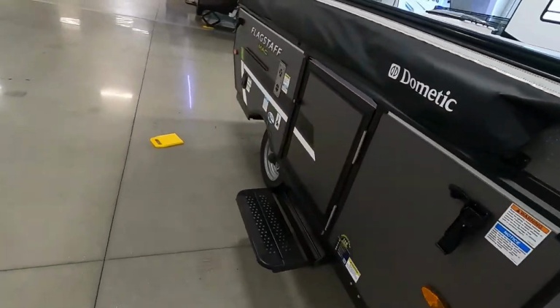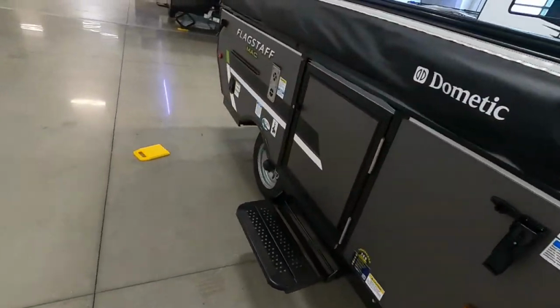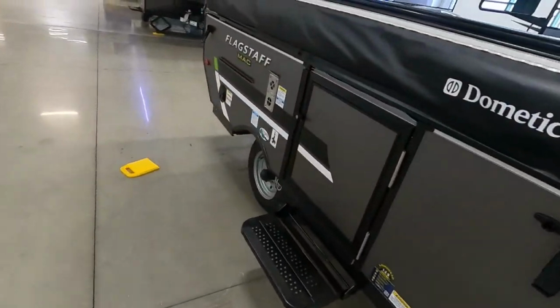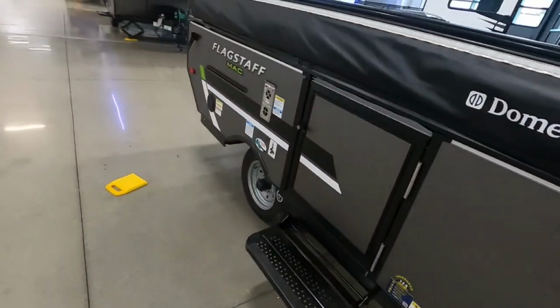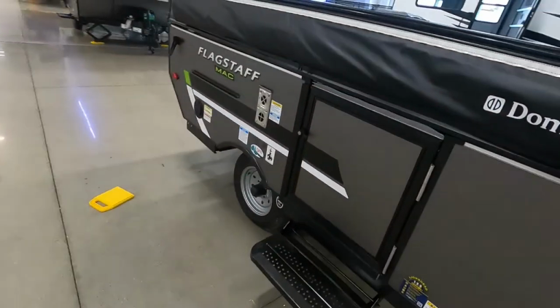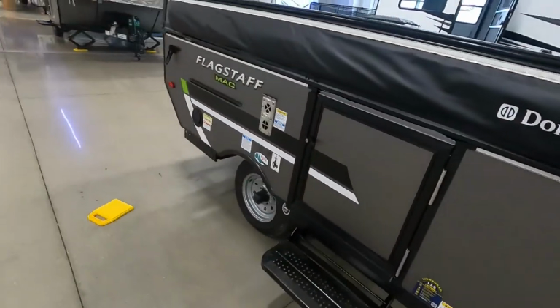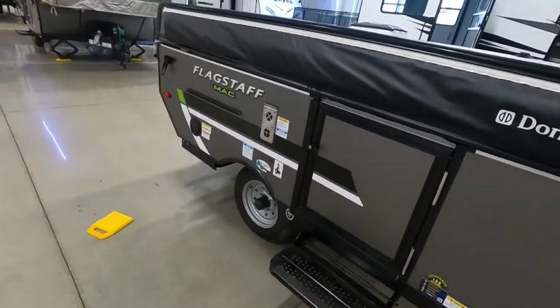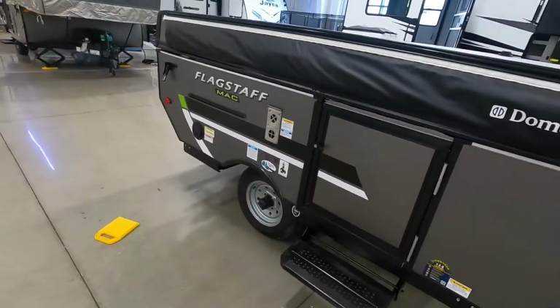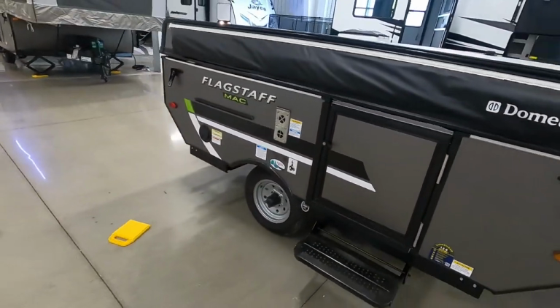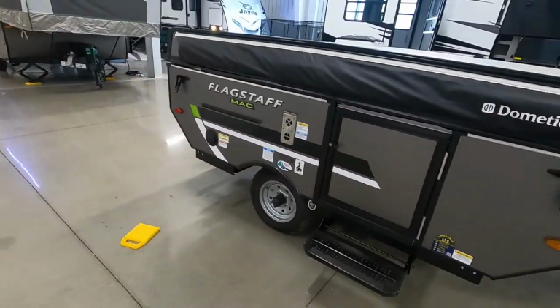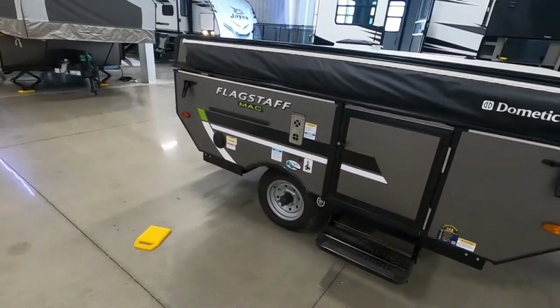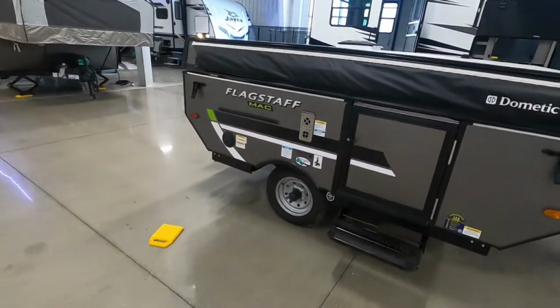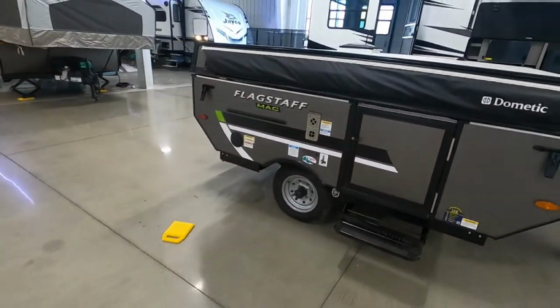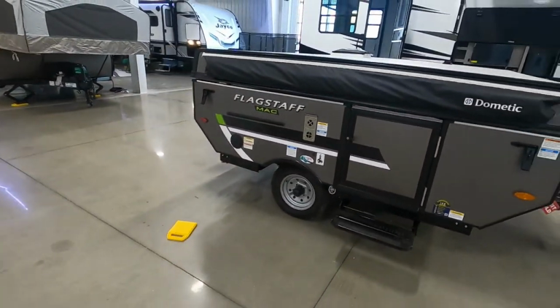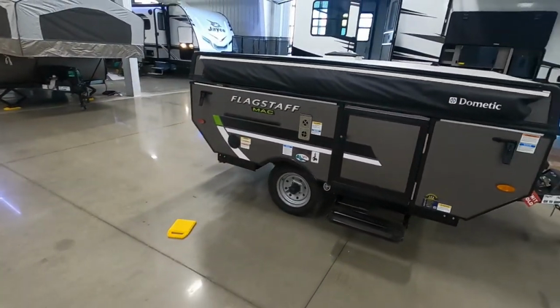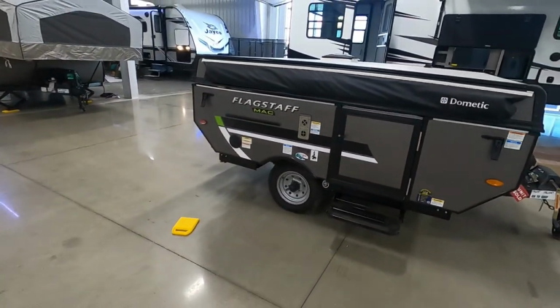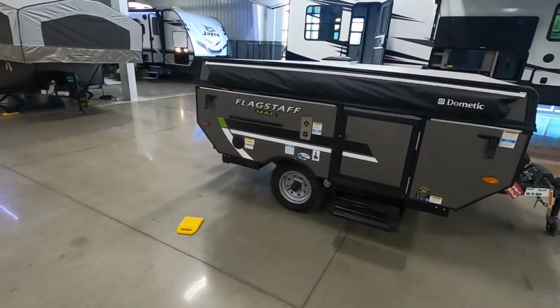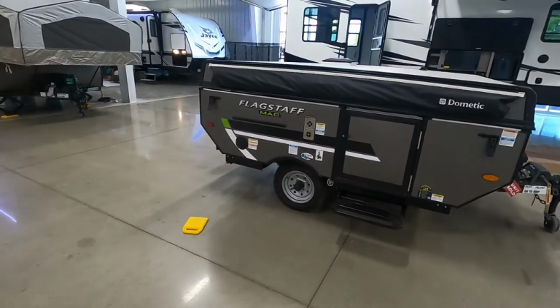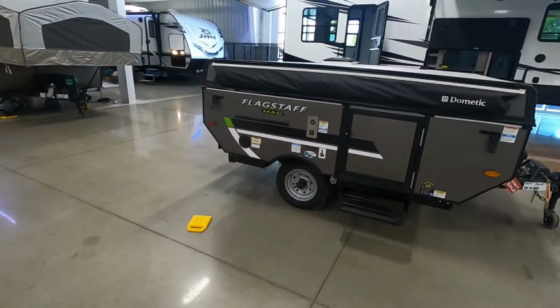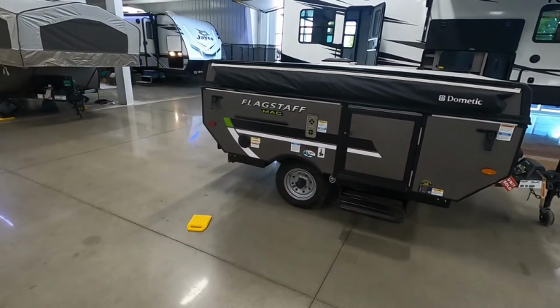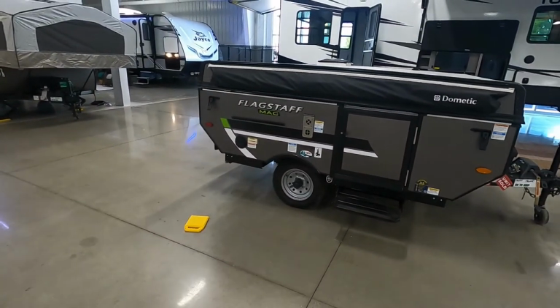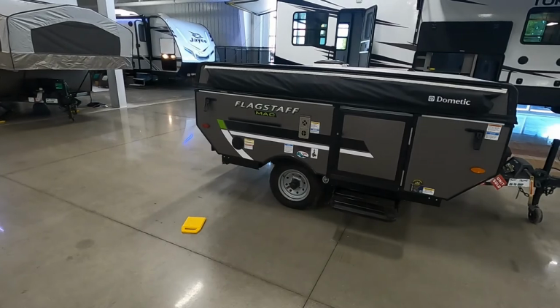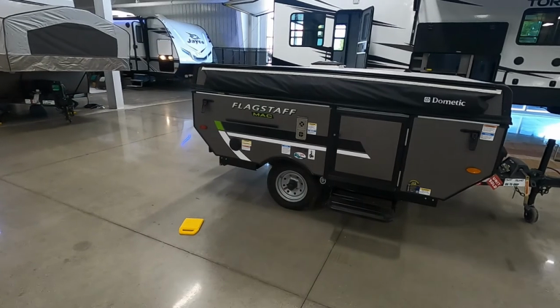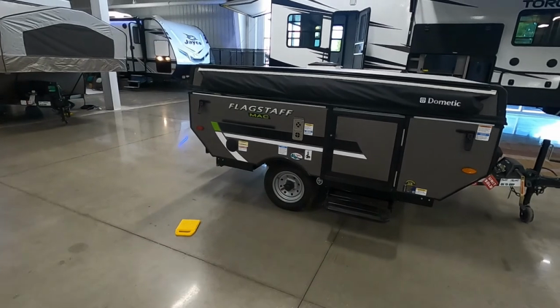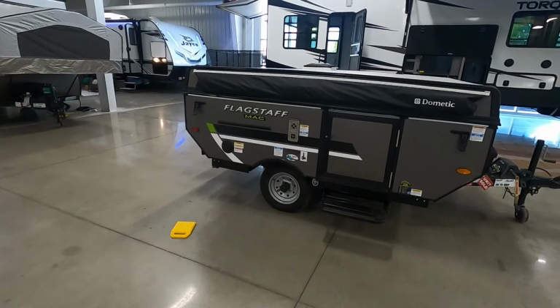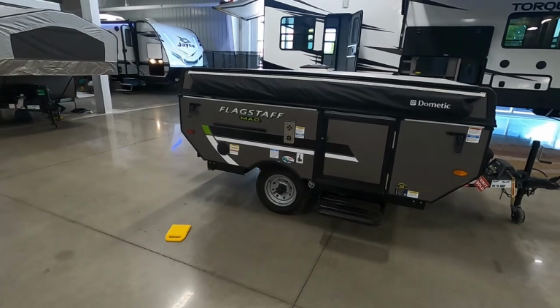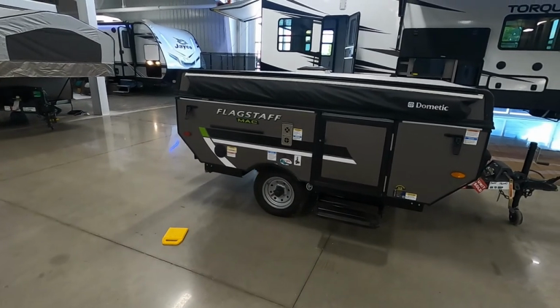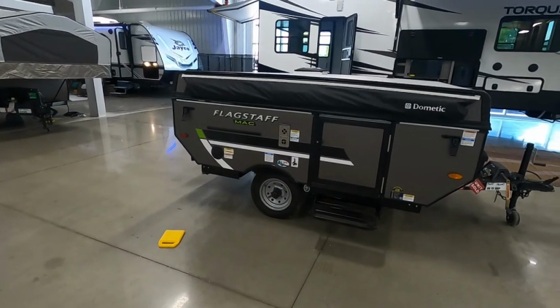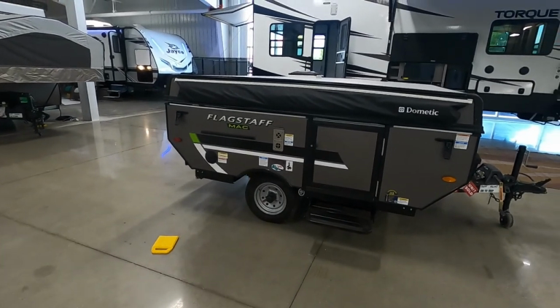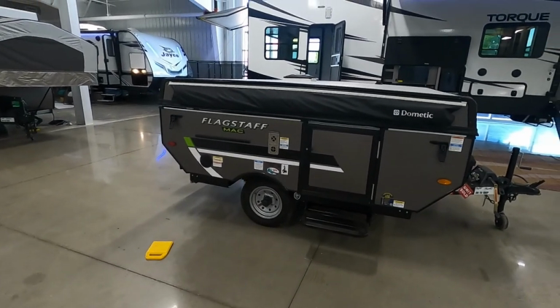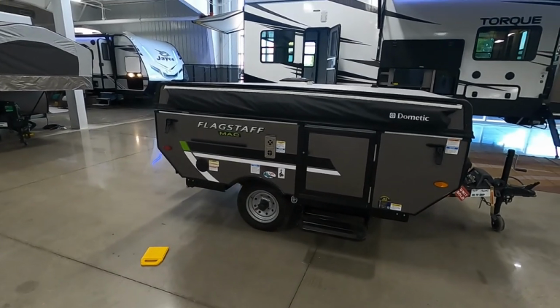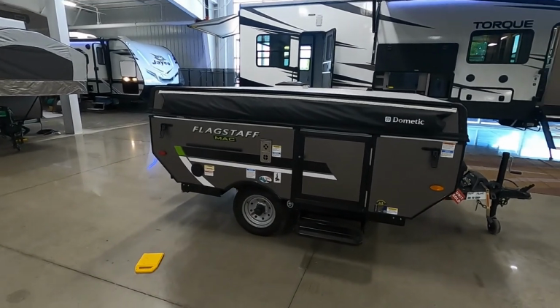Thank you so much for your purchase. Hope you enjoy this Mac for many years to come. Happy camping!